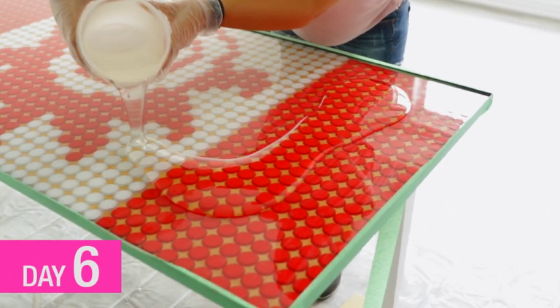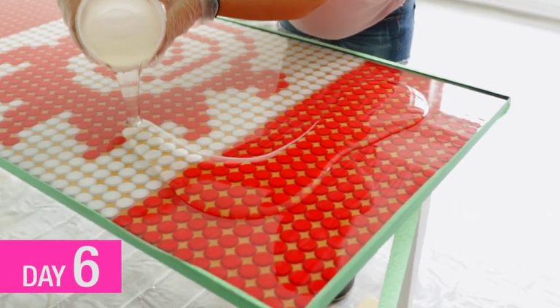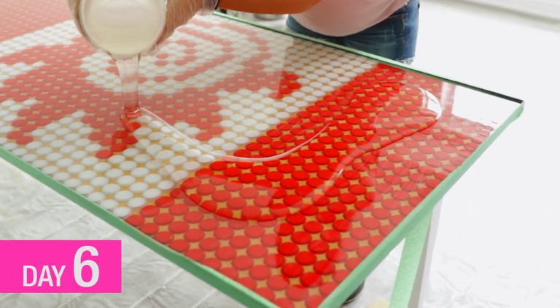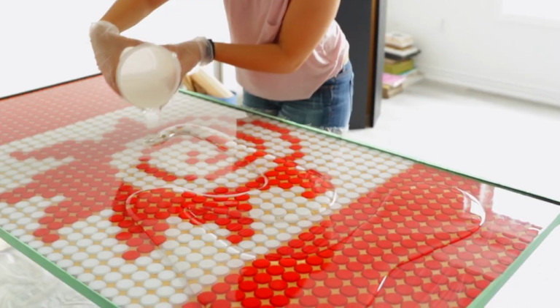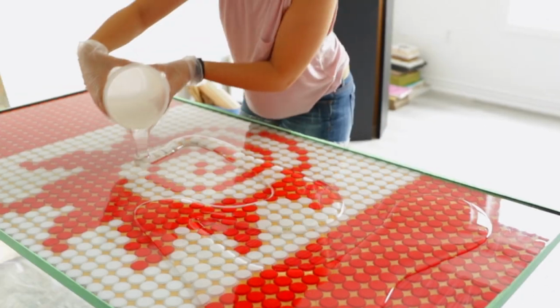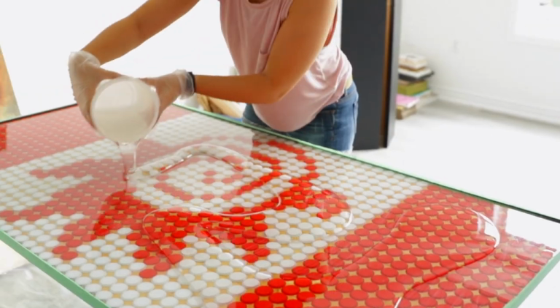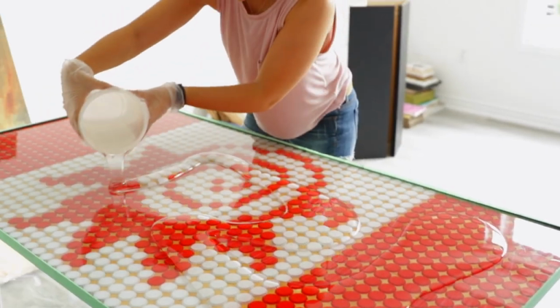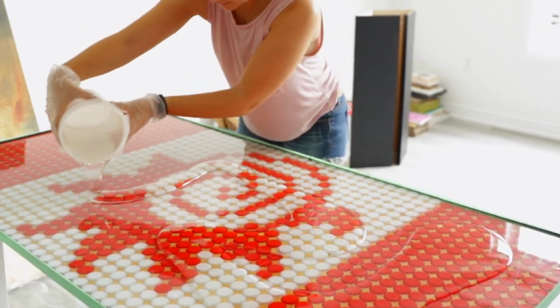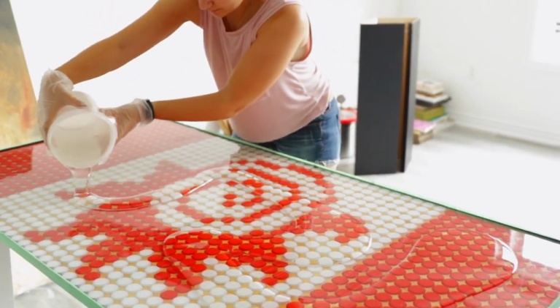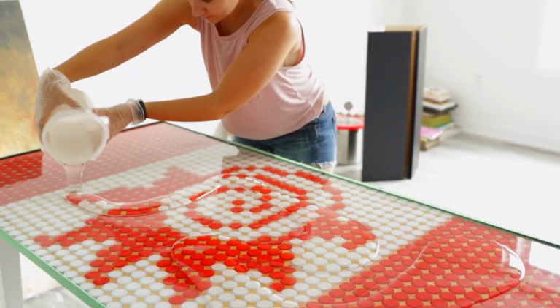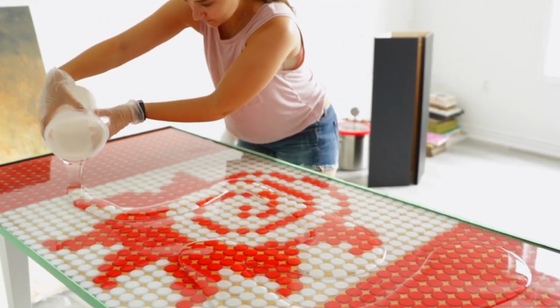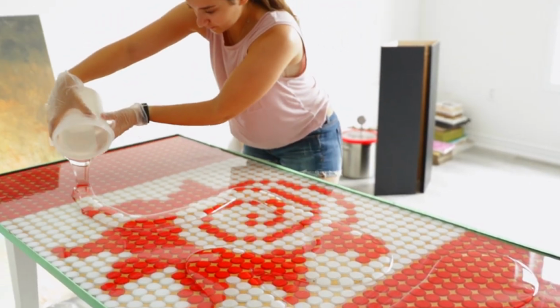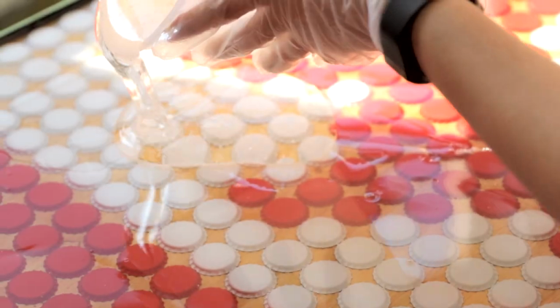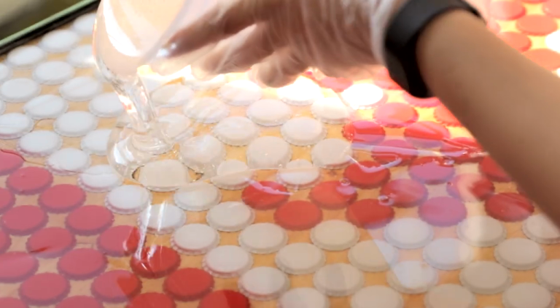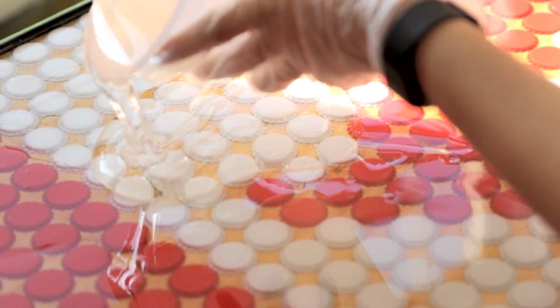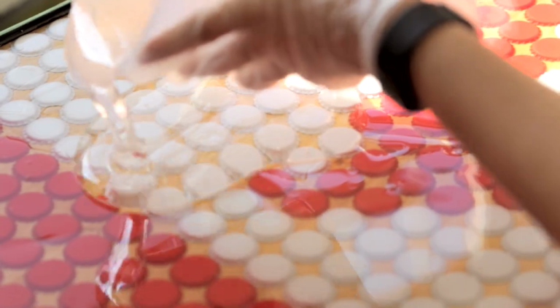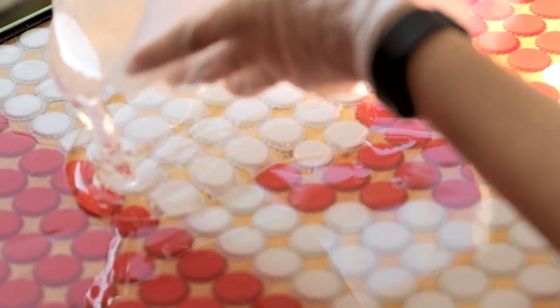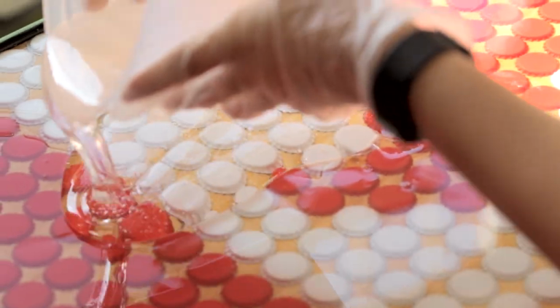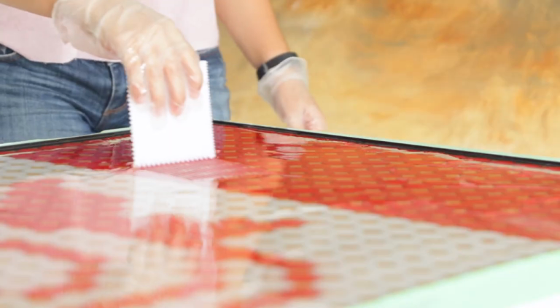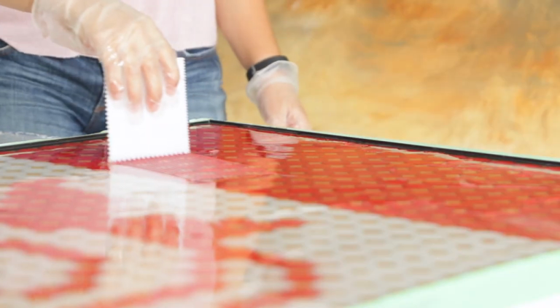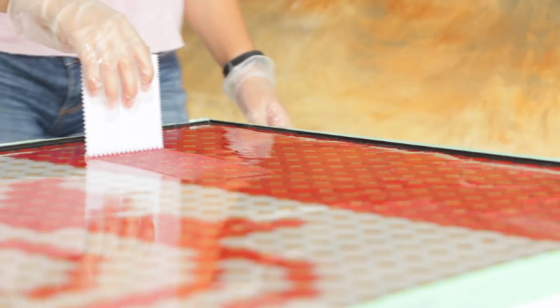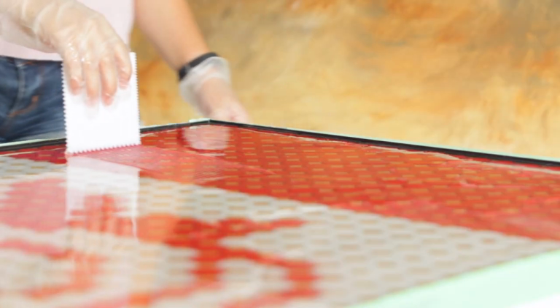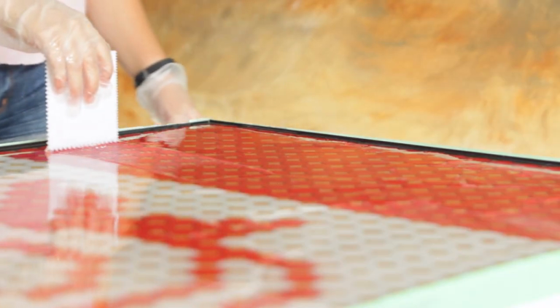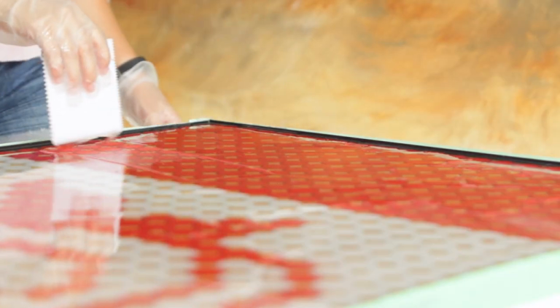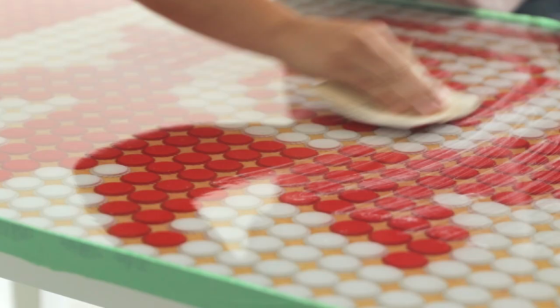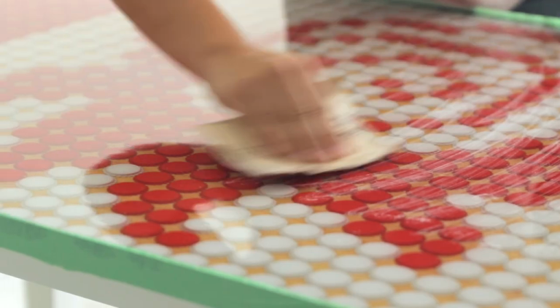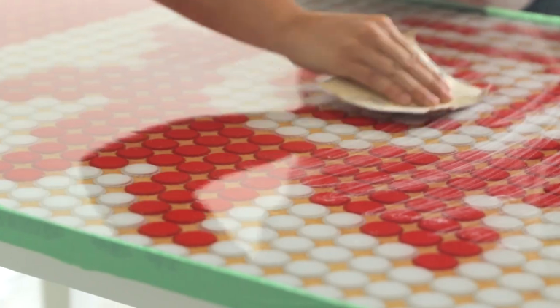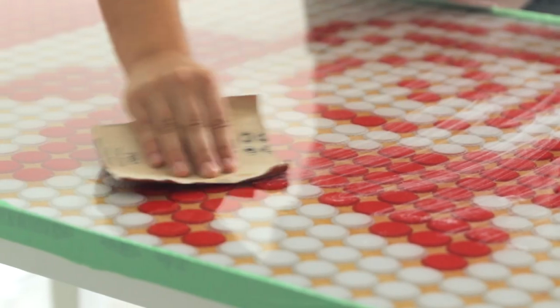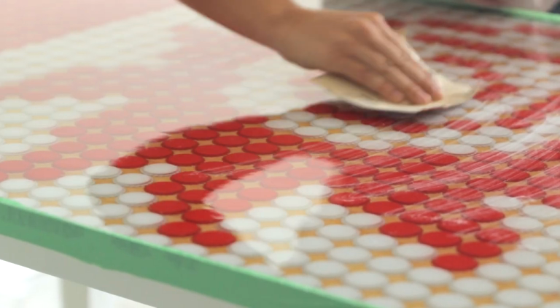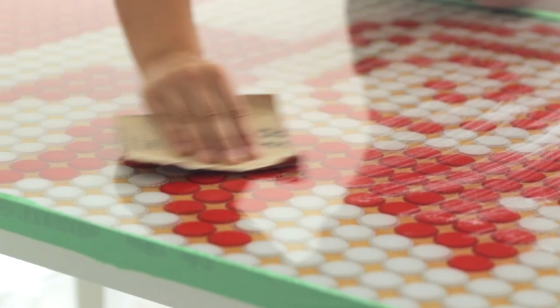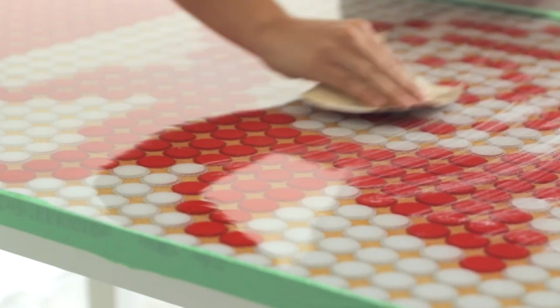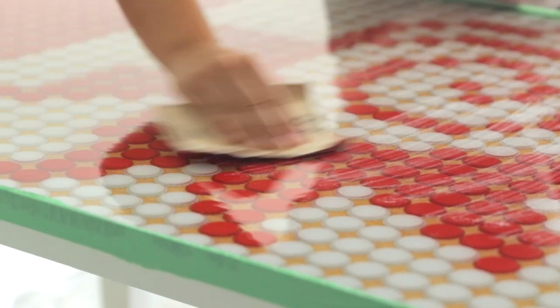So then you pour the next coat on top, pour the next coat, do the same thing. Repeat the process until you get to where you want to be.